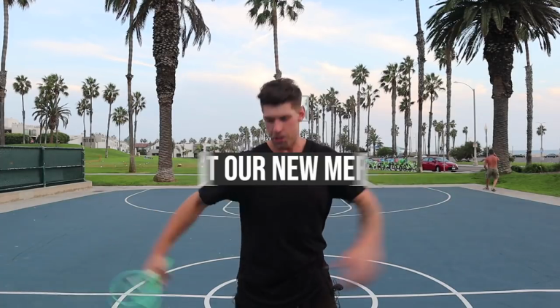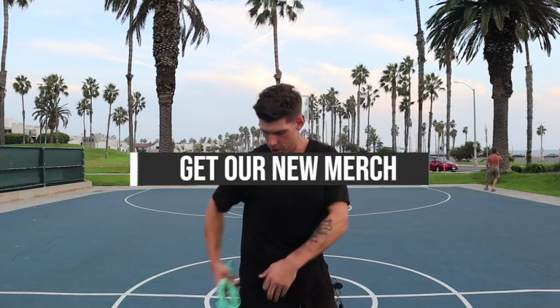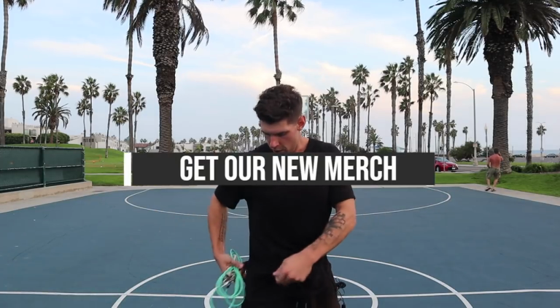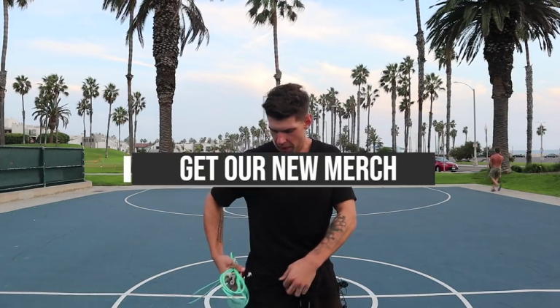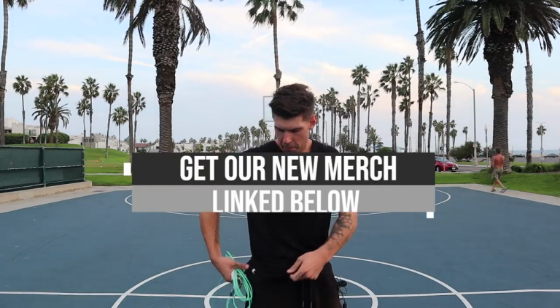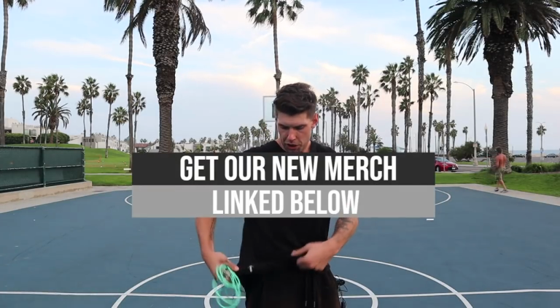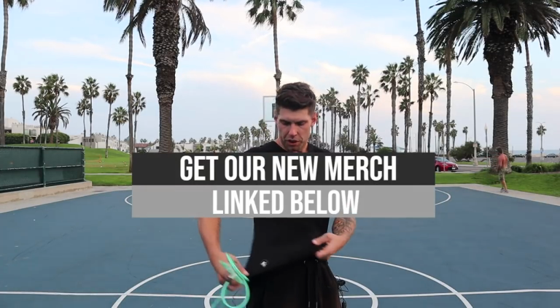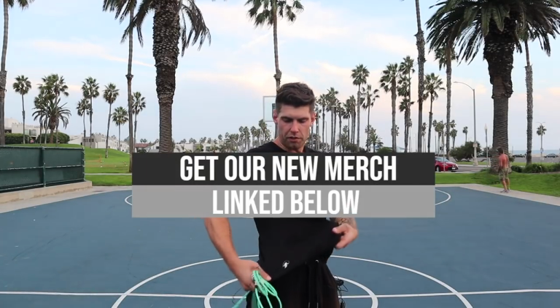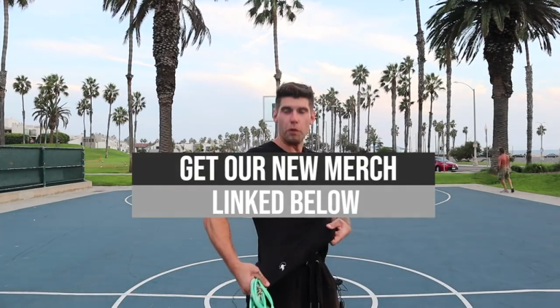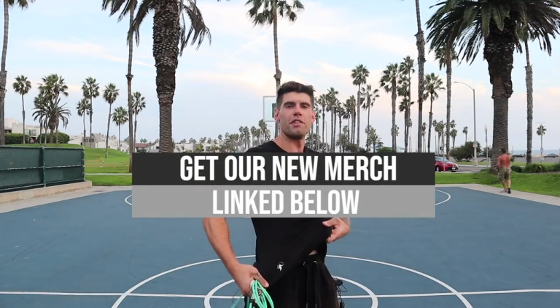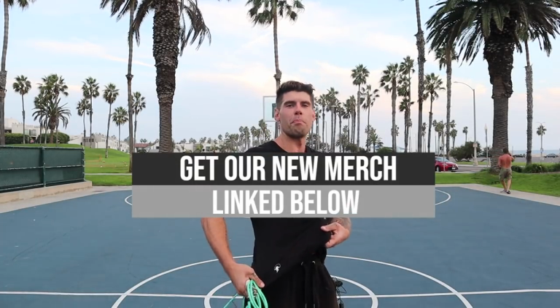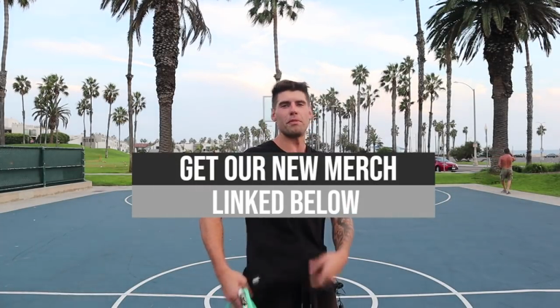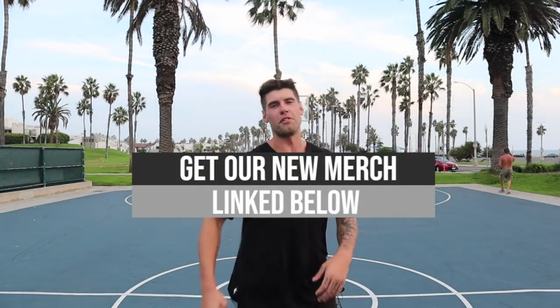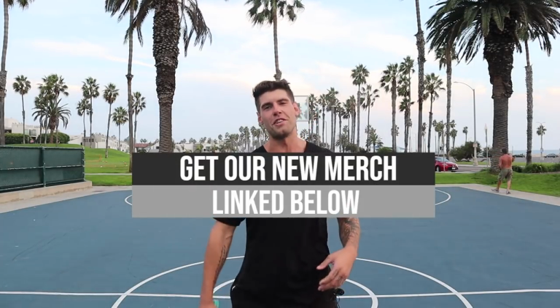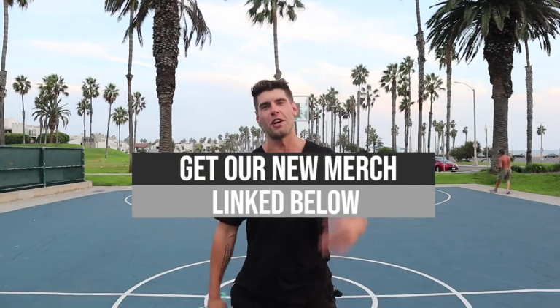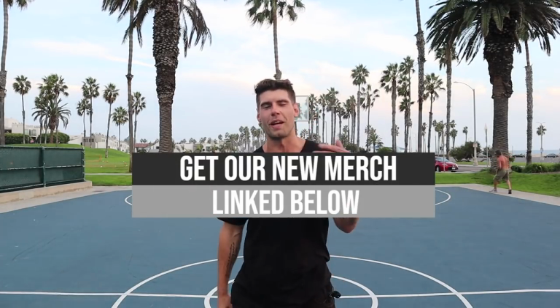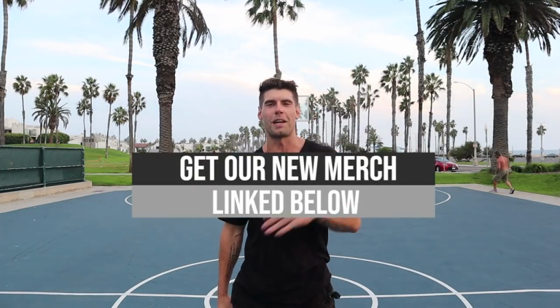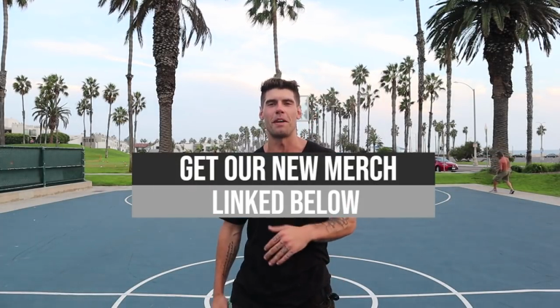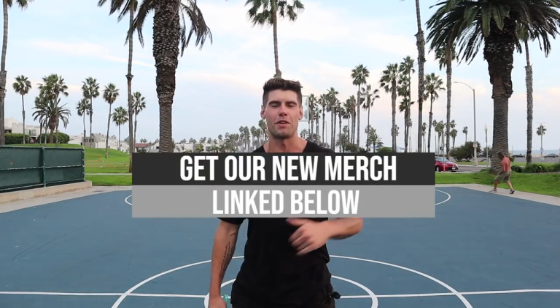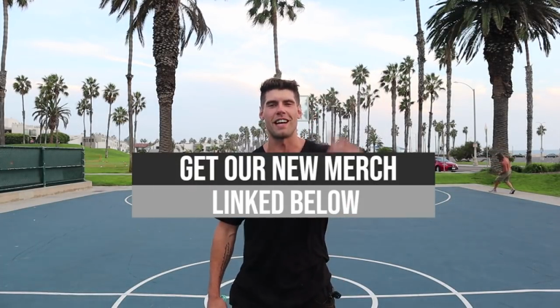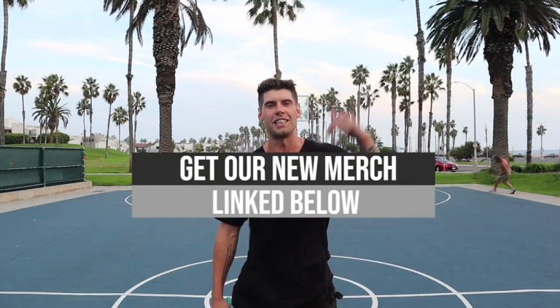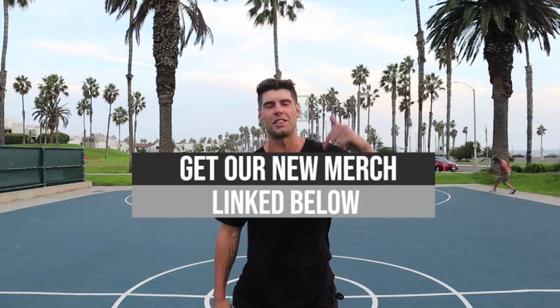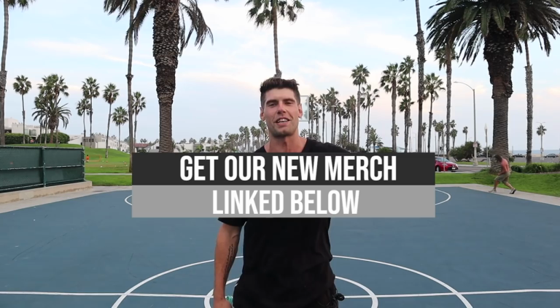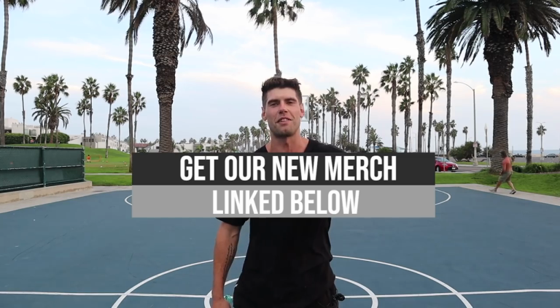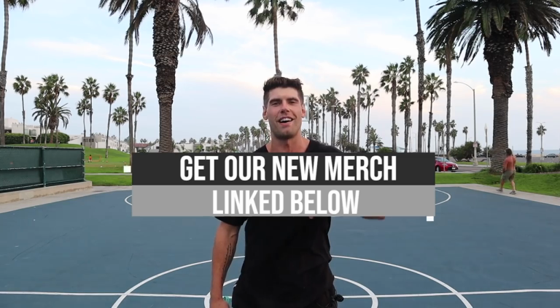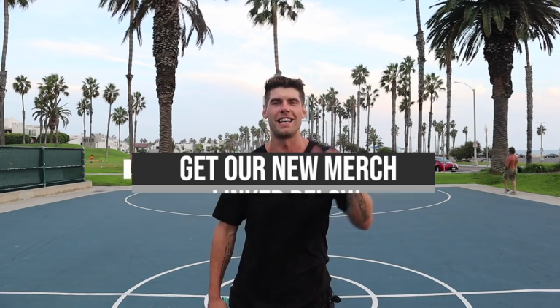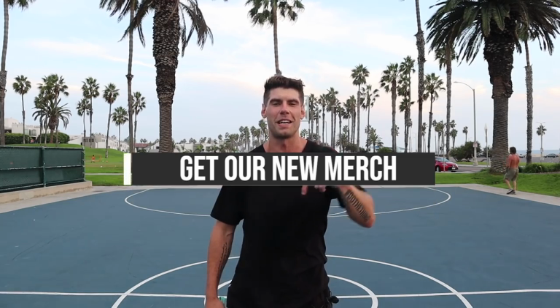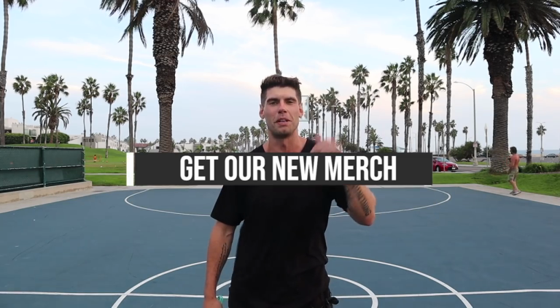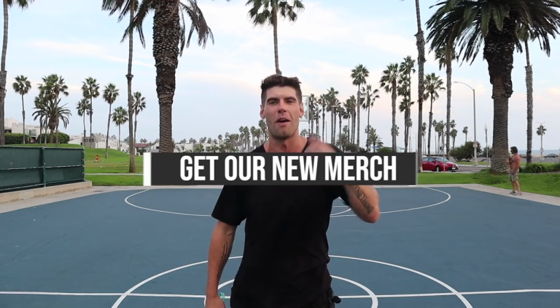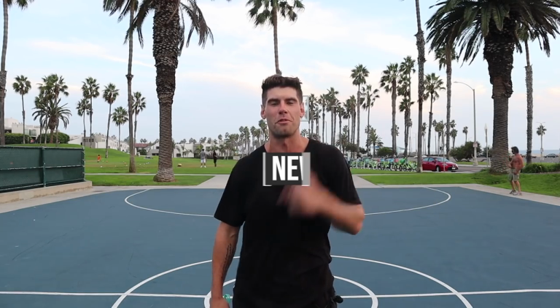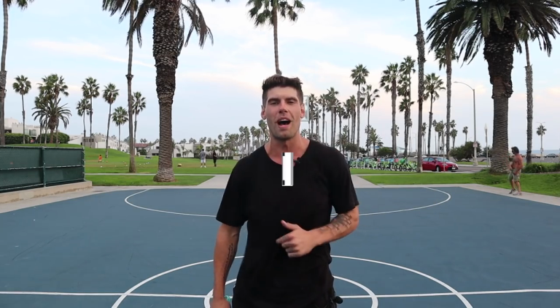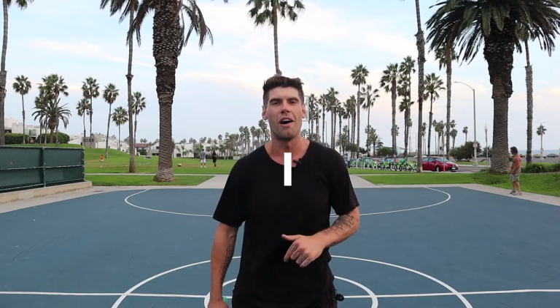Lastly guys, merch — we got merch! So if you want a Jump Rope Dudes t-shirt, we got a couple of different designs. Check those out in the link below as well.